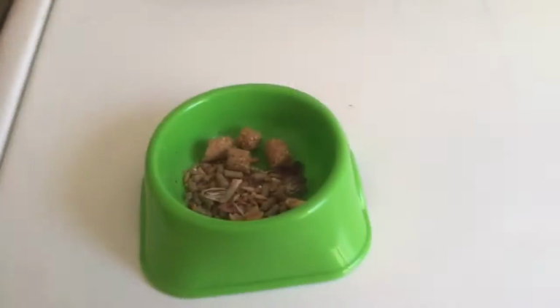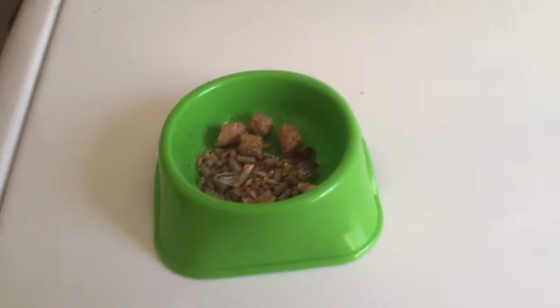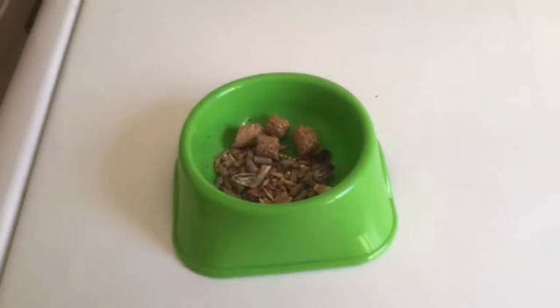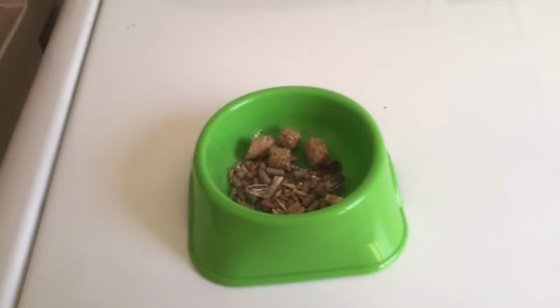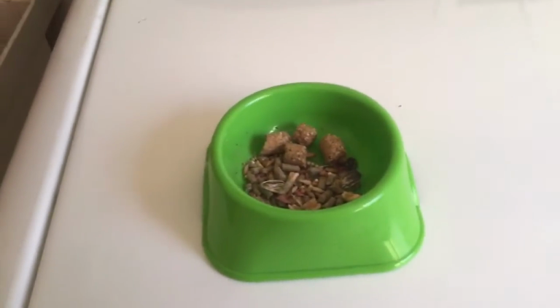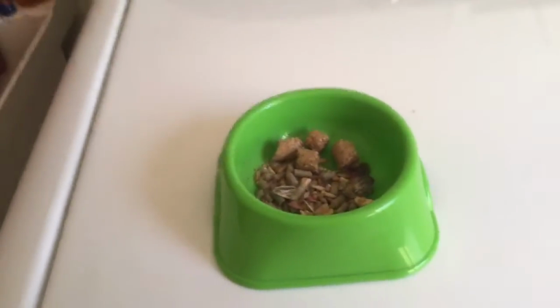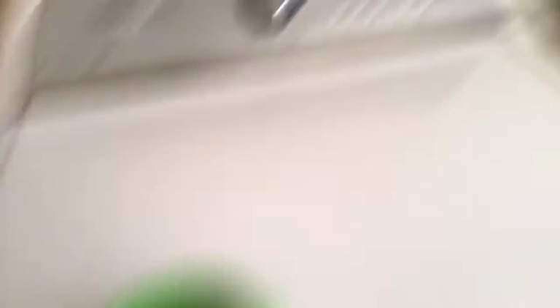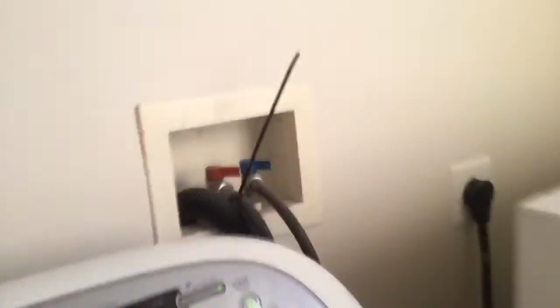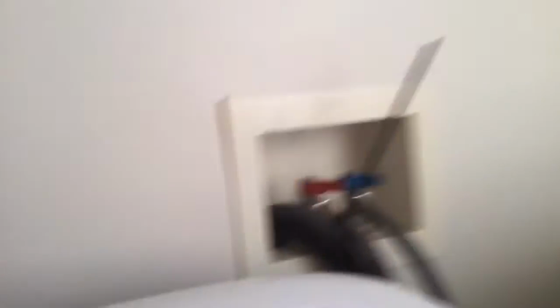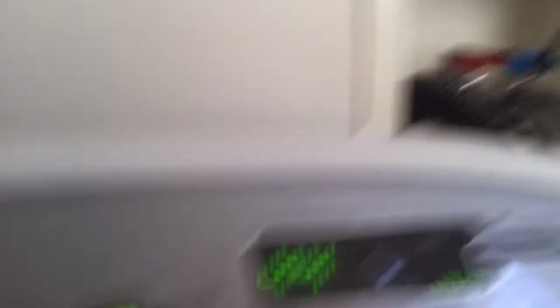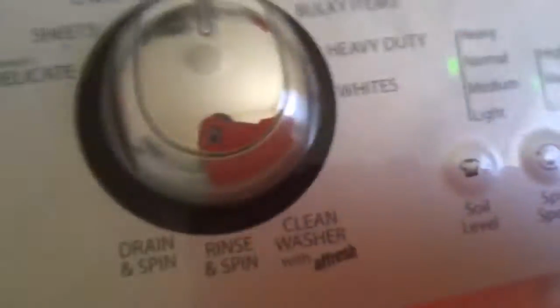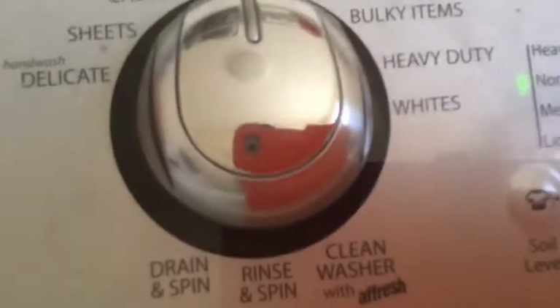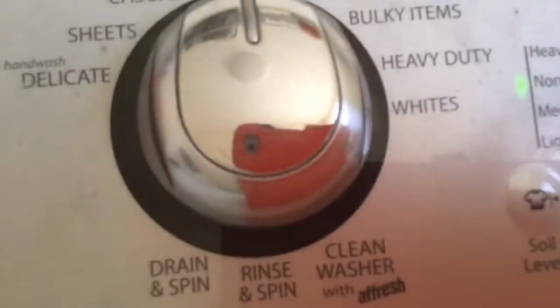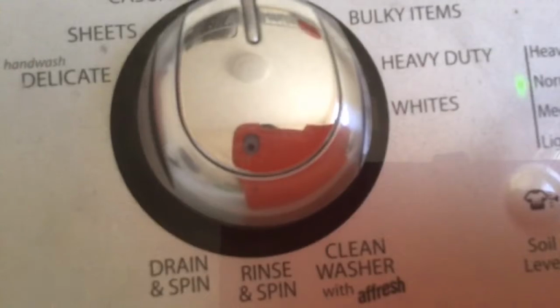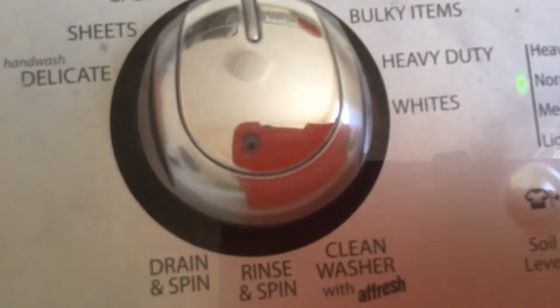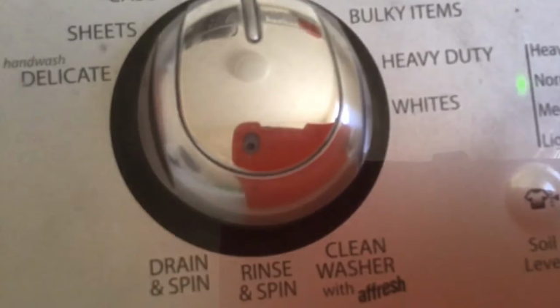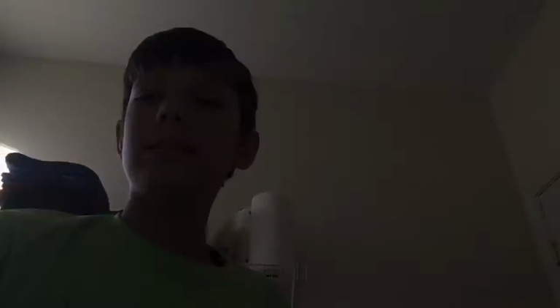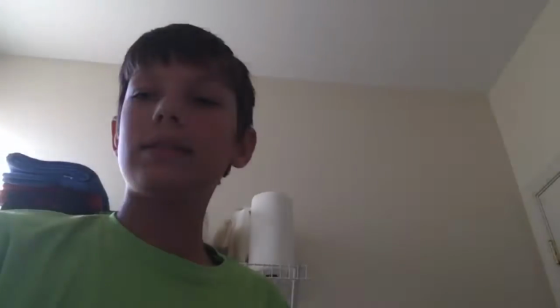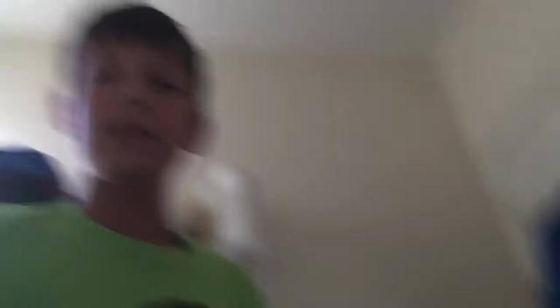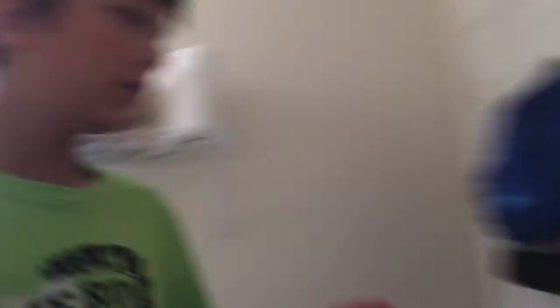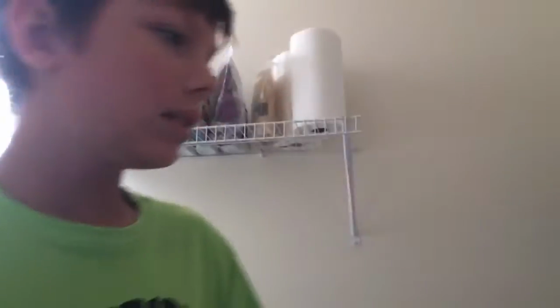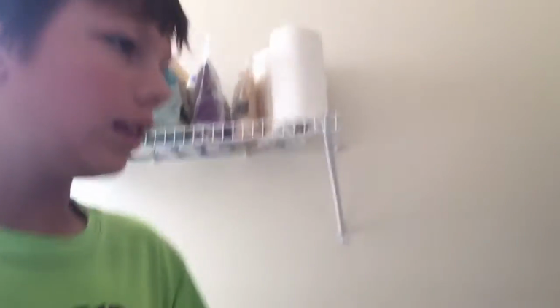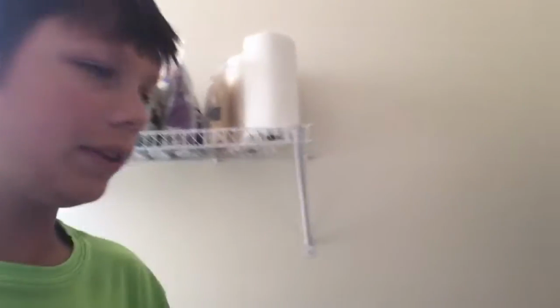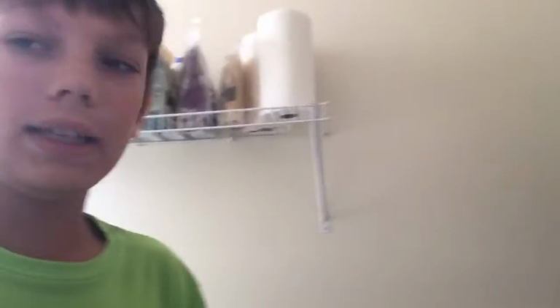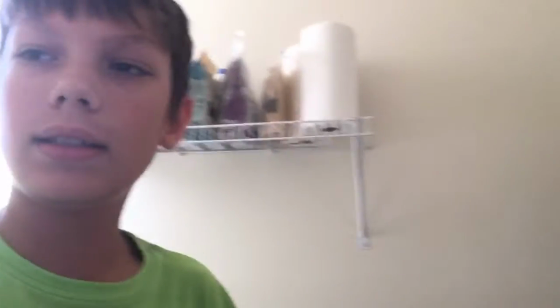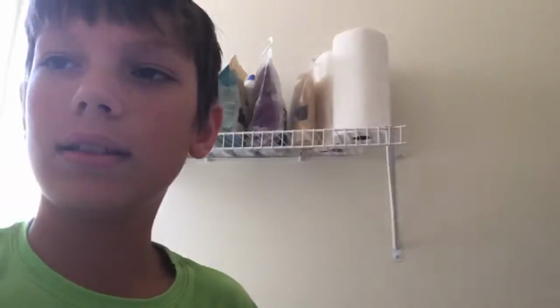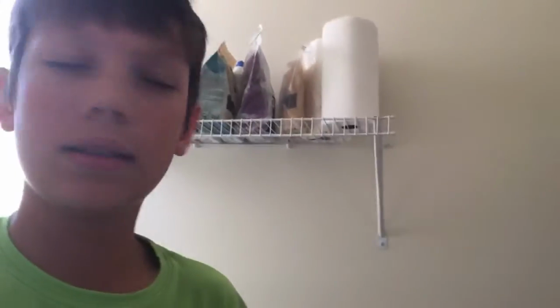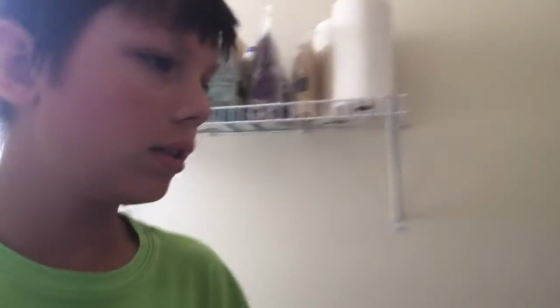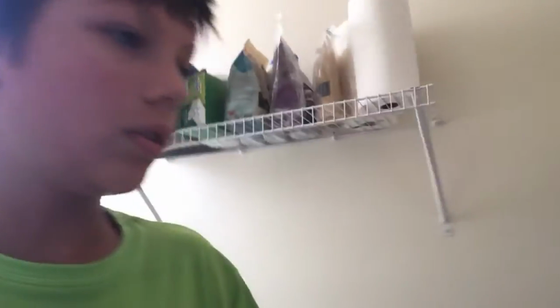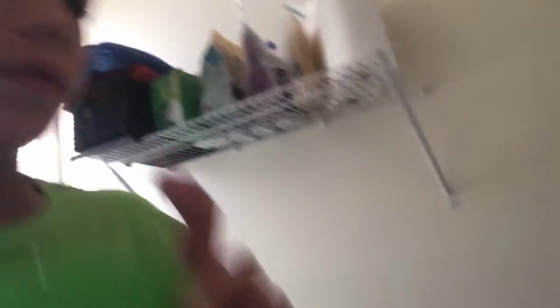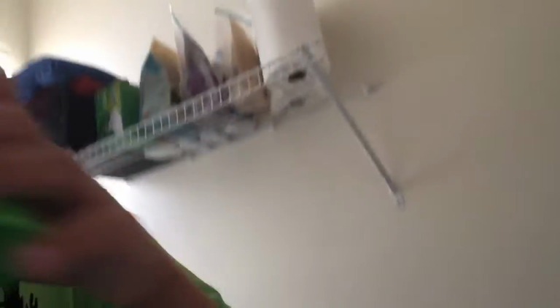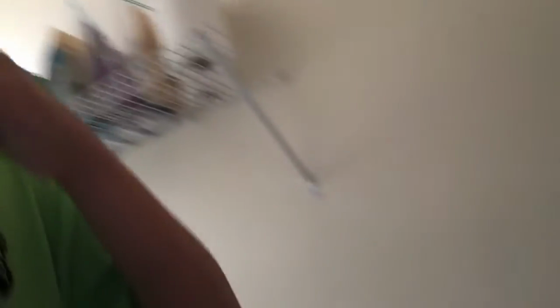So that's his food right there, and if we go over here...